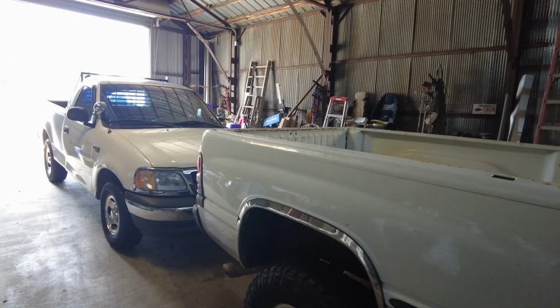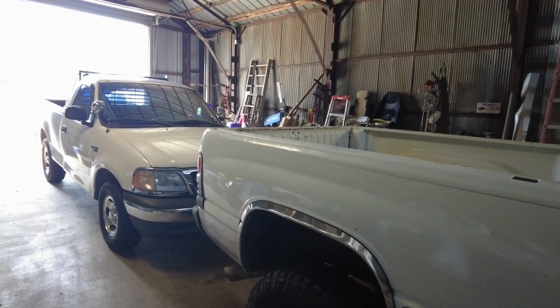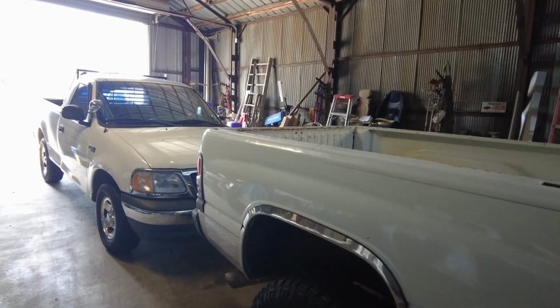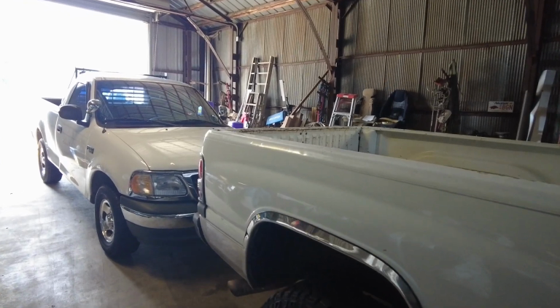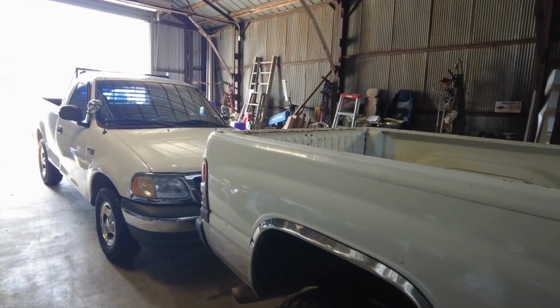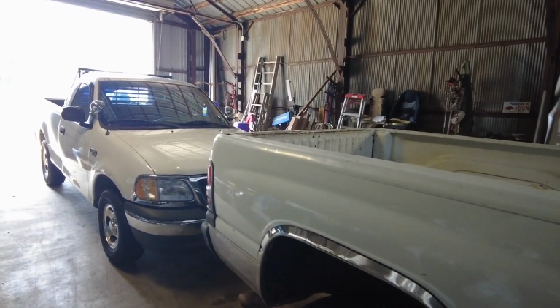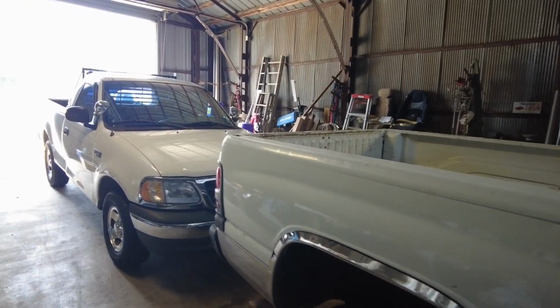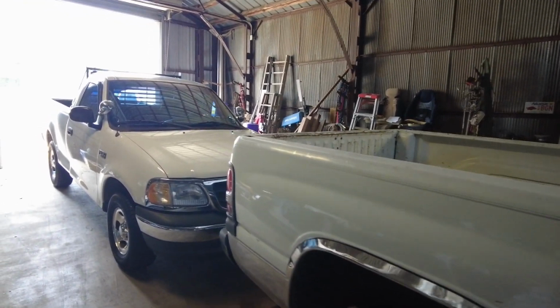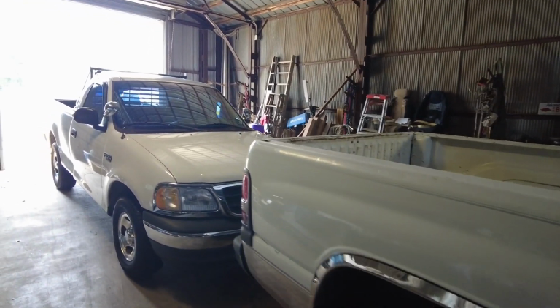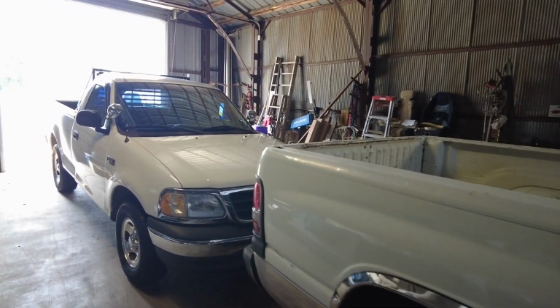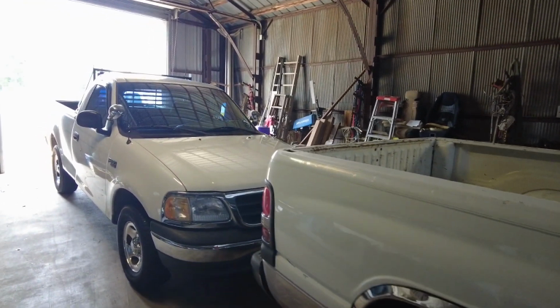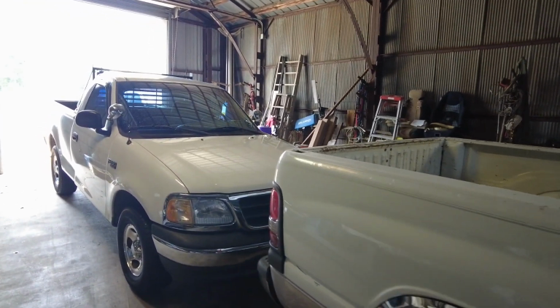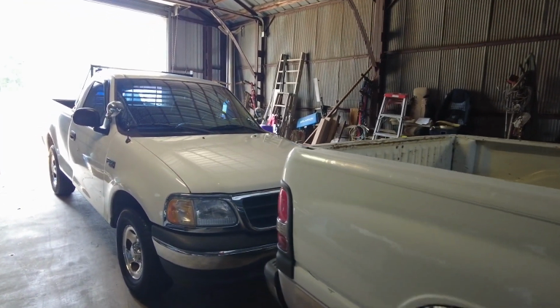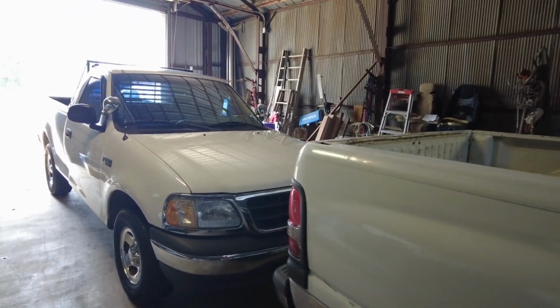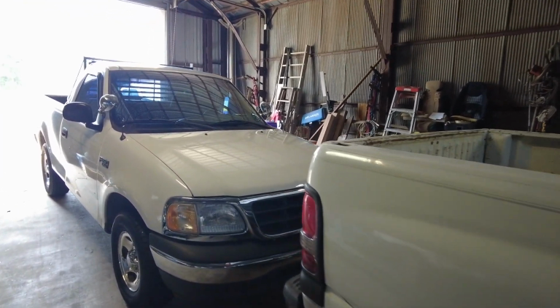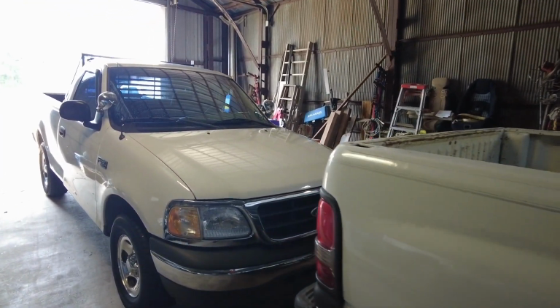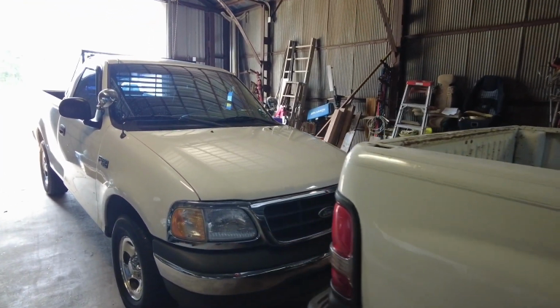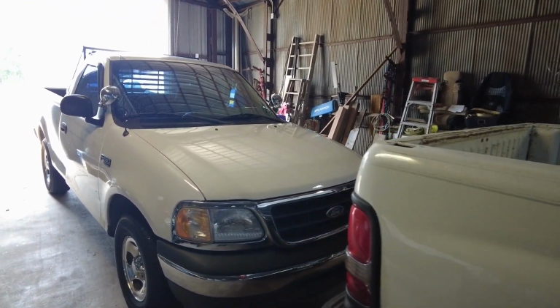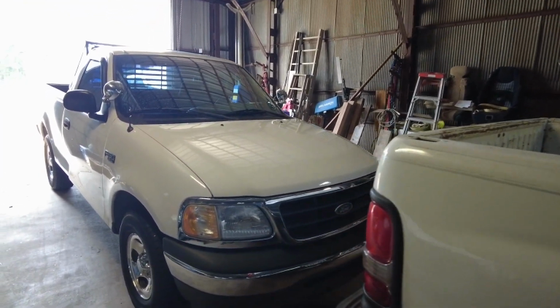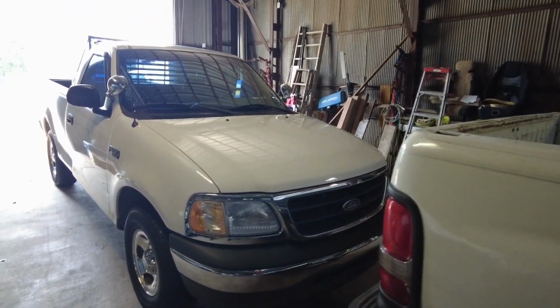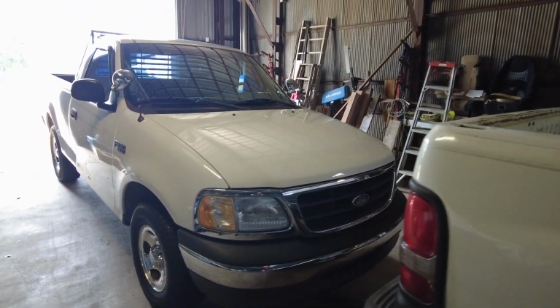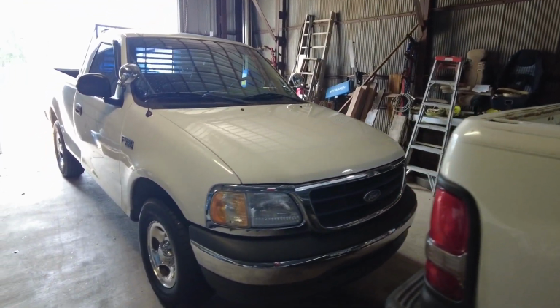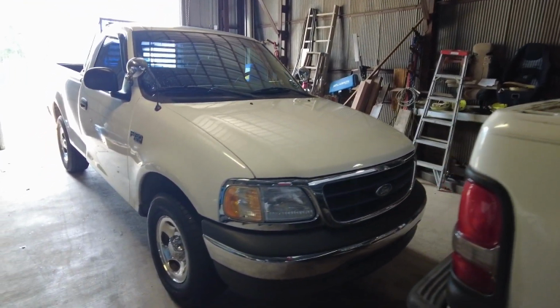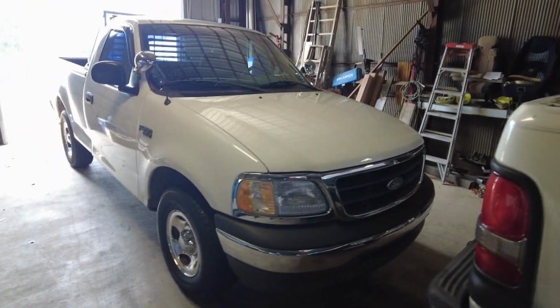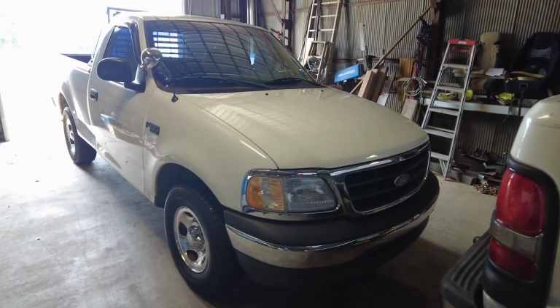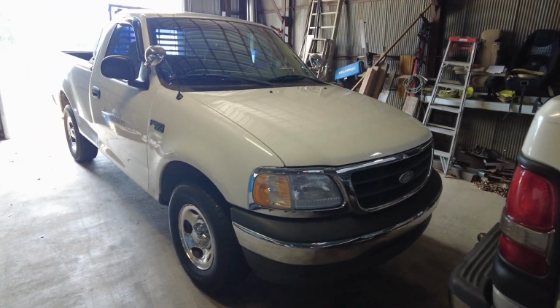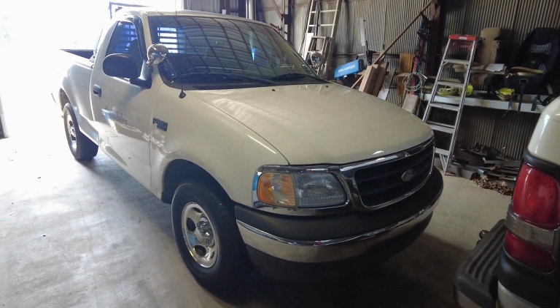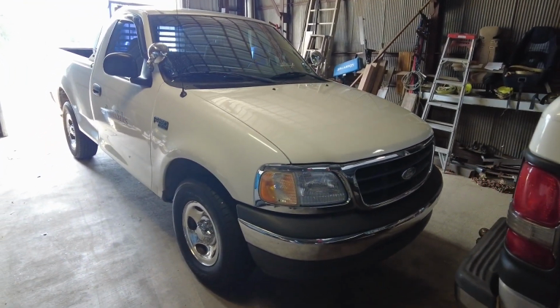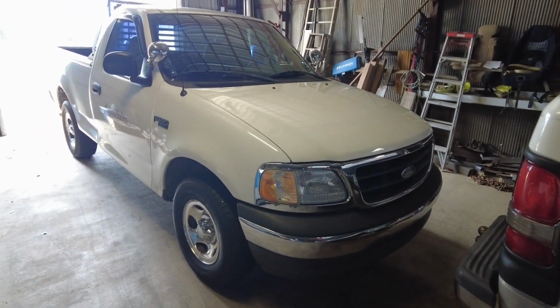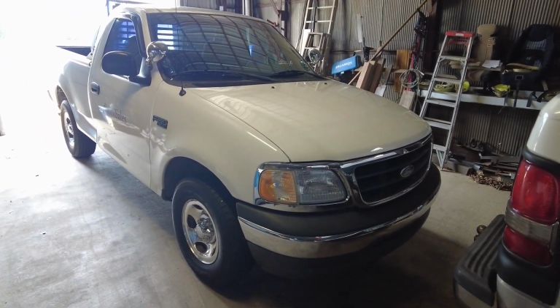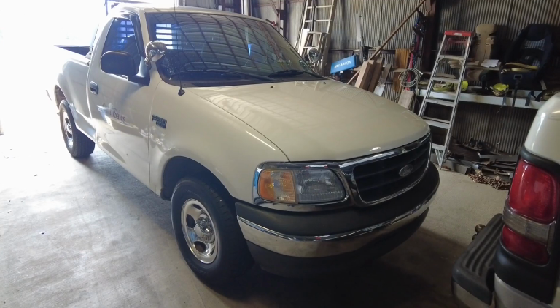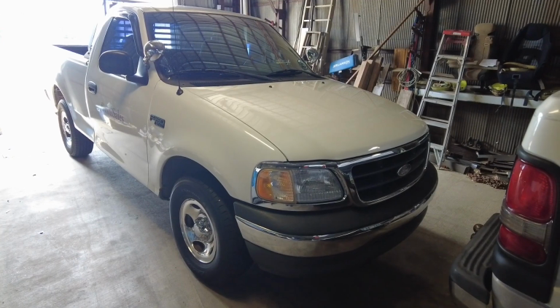Welcome back to the foundry and the fourth installment of the F-150 project.